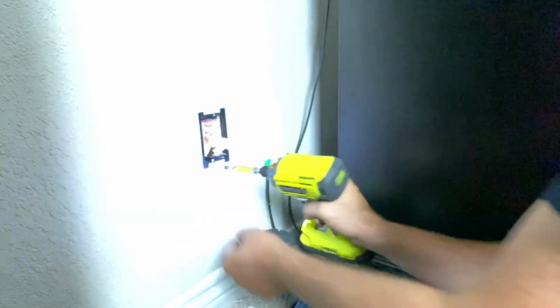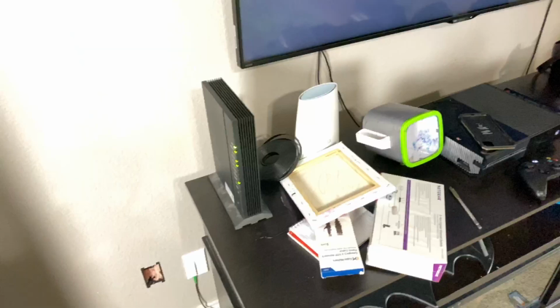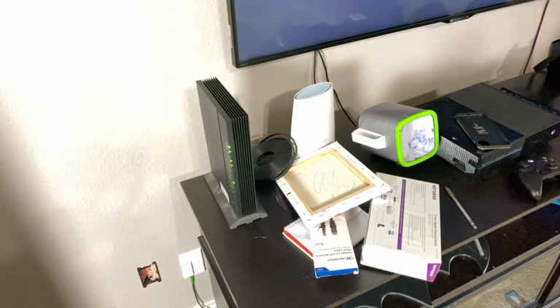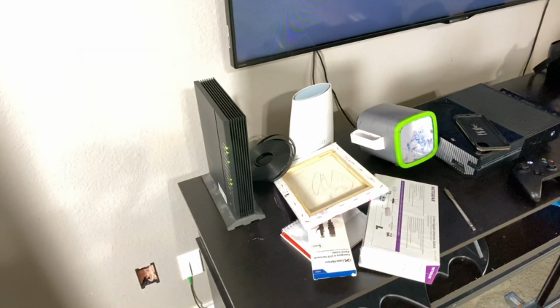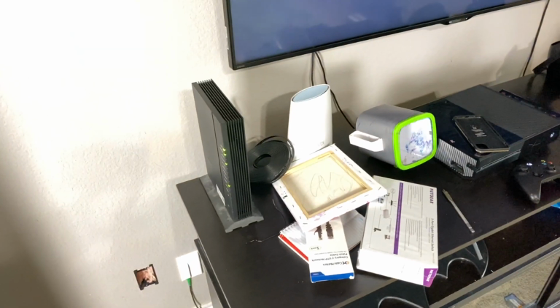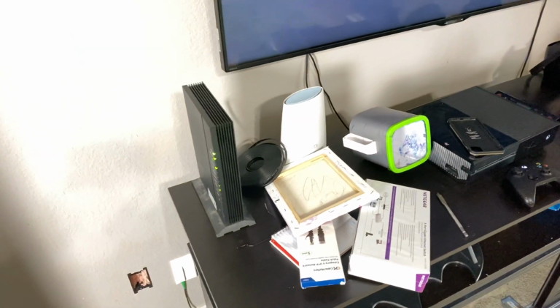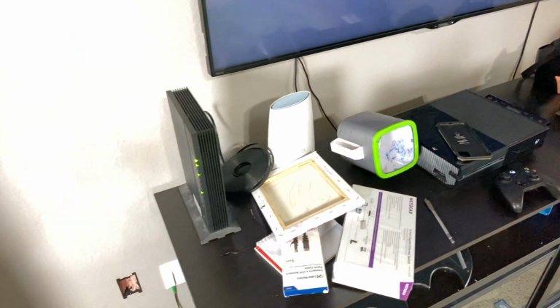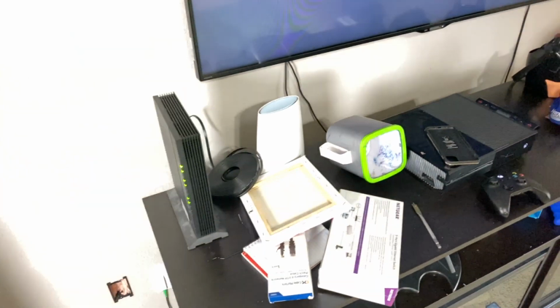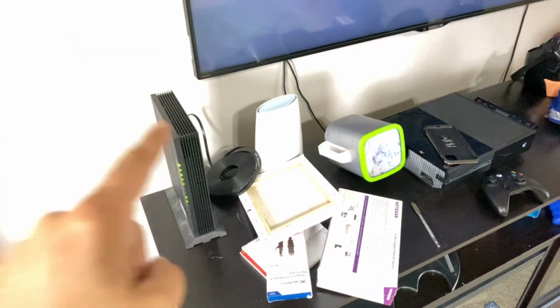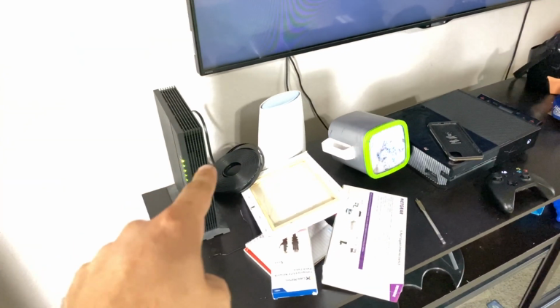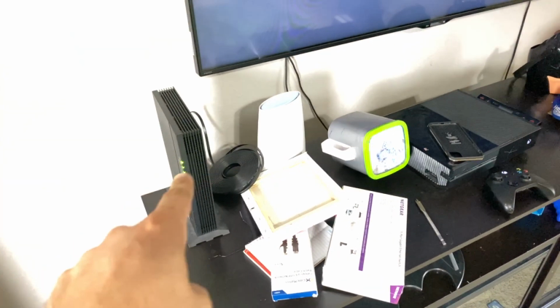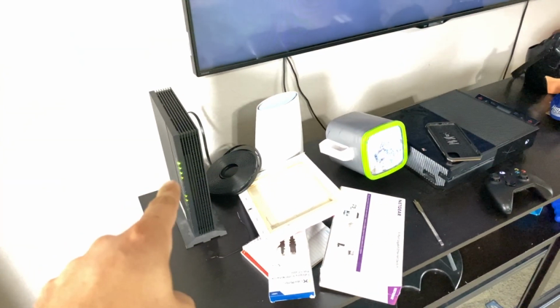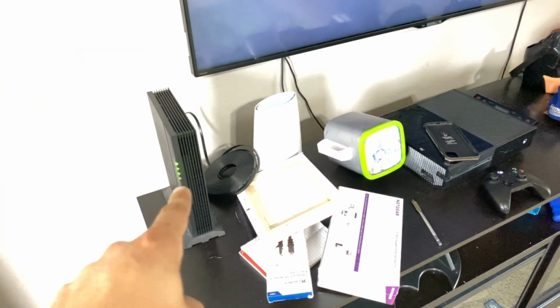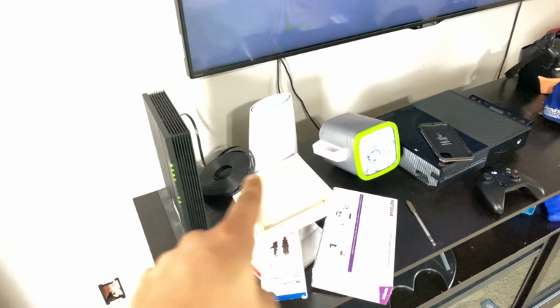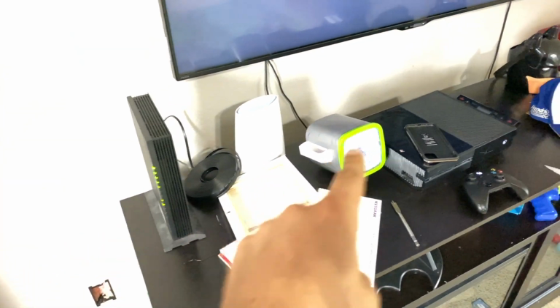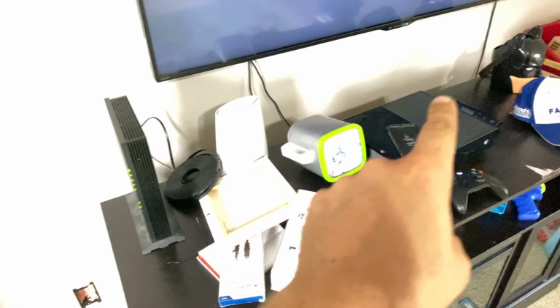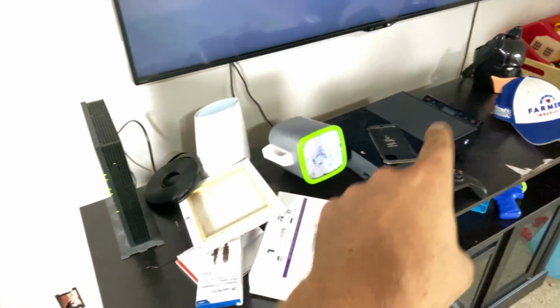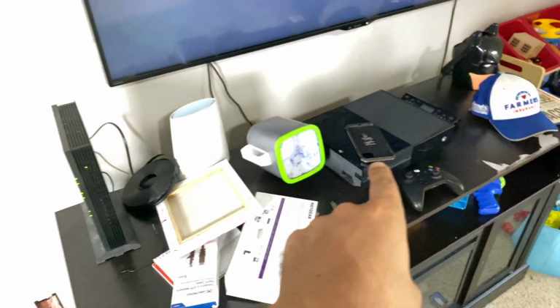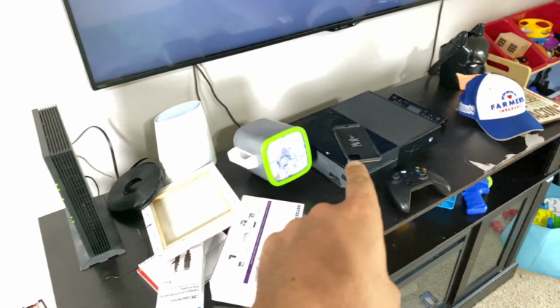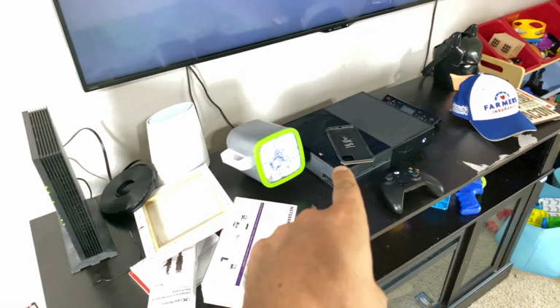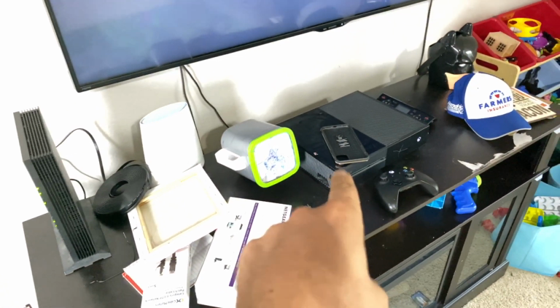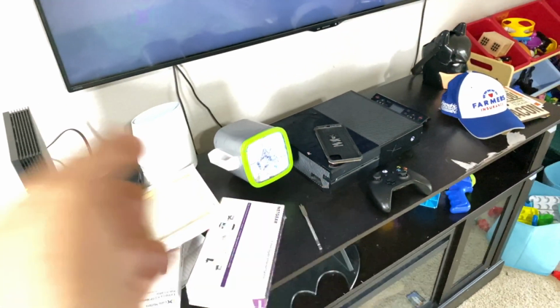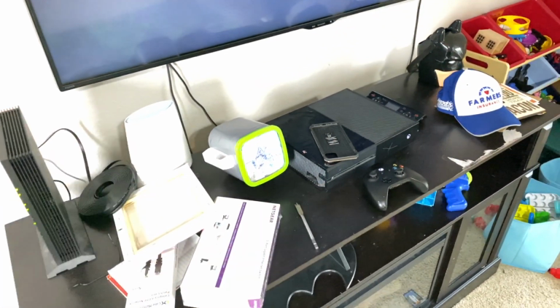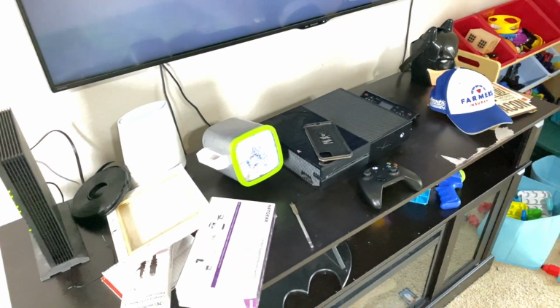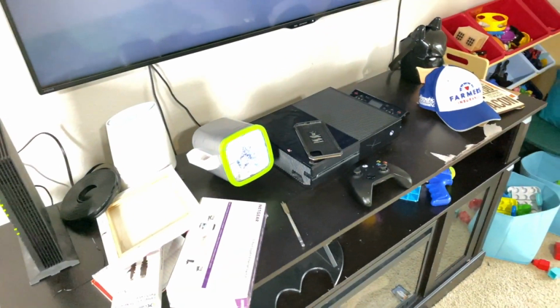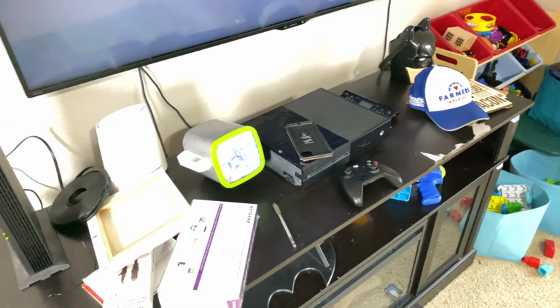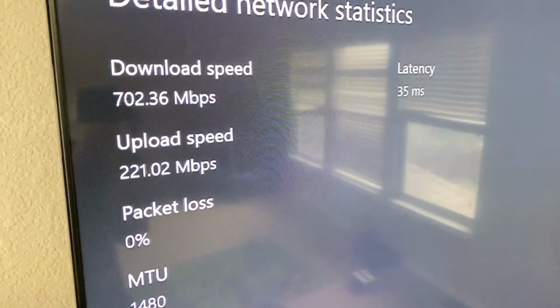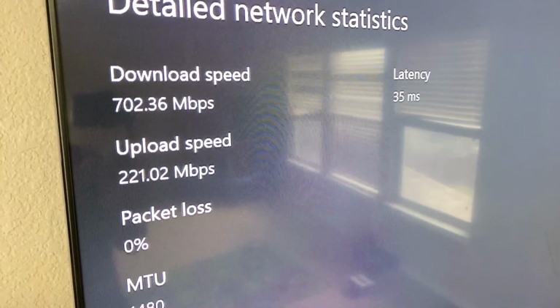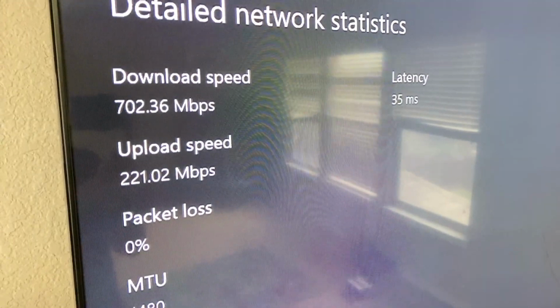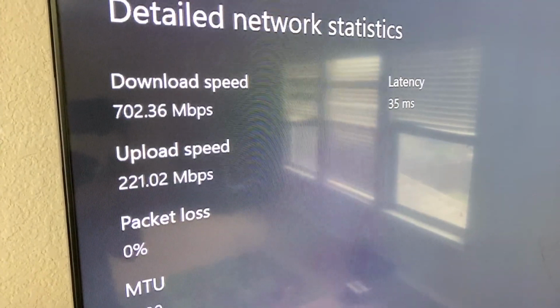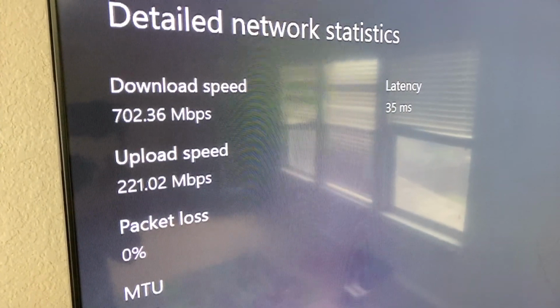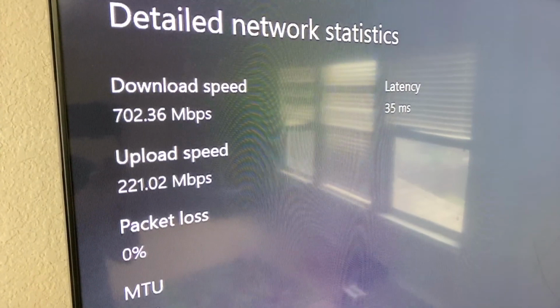Before I run the cable all through the attic, I just want to make sure that it works, so I plugged it into the modem and the Xbox and it works.